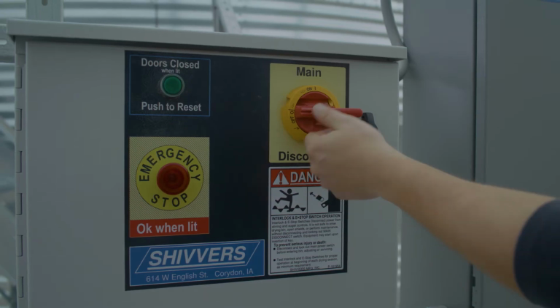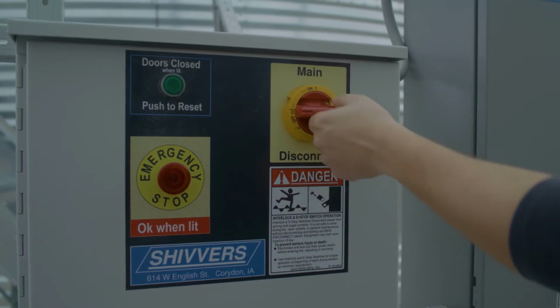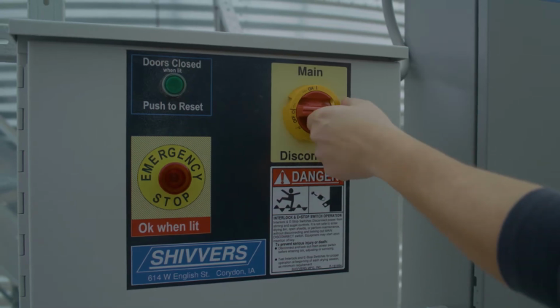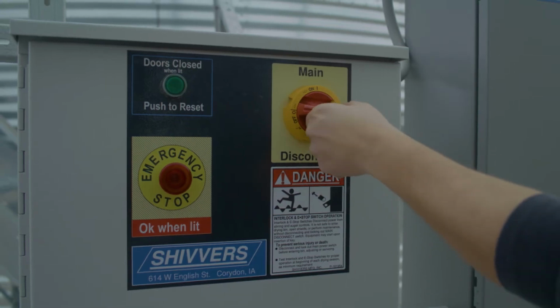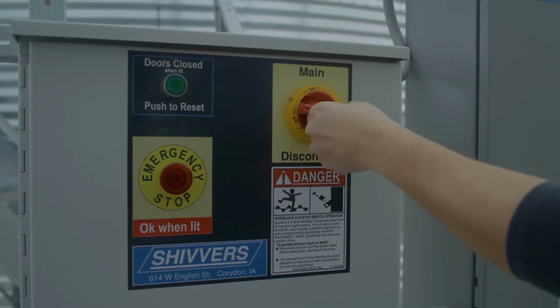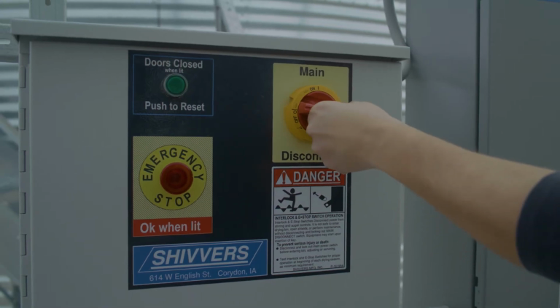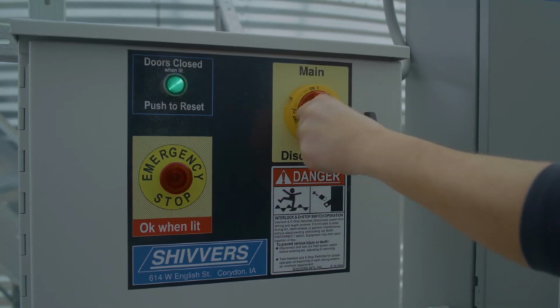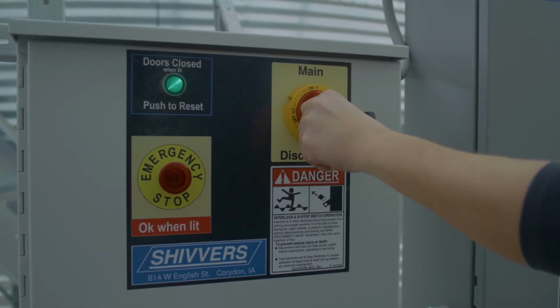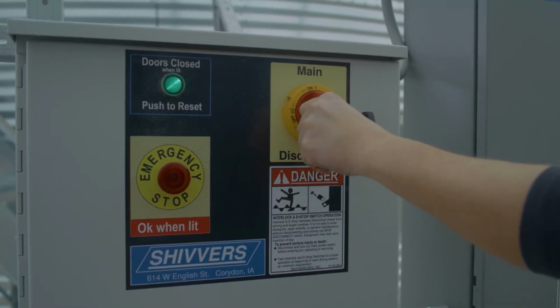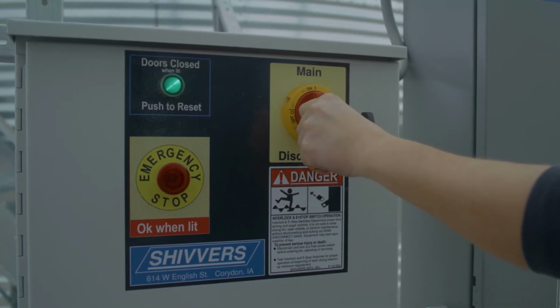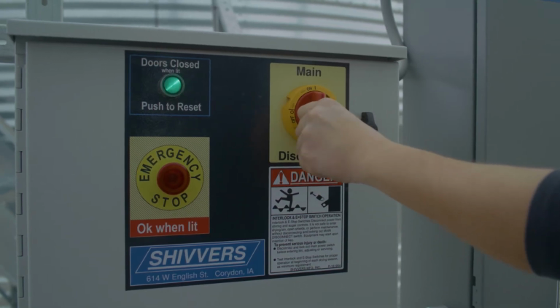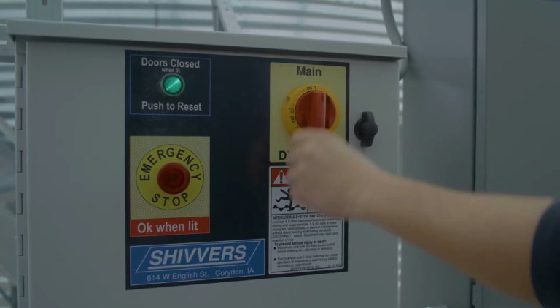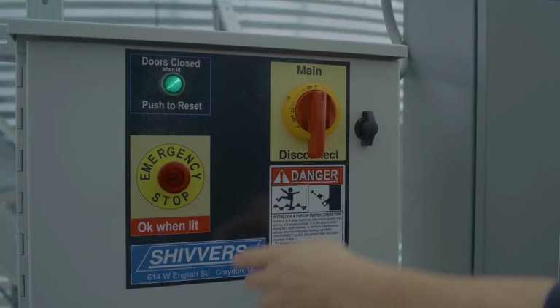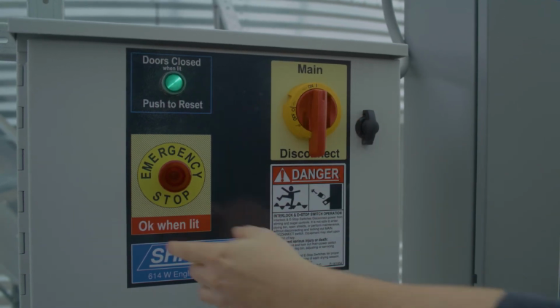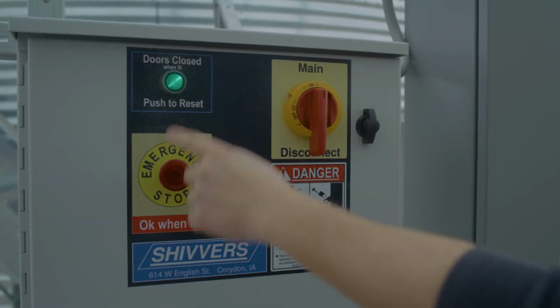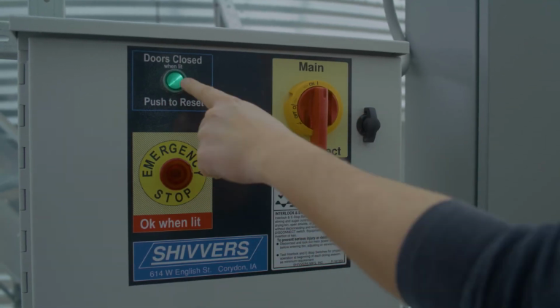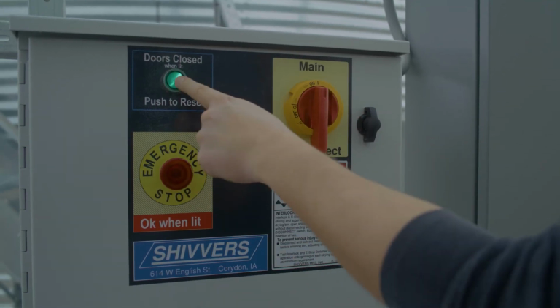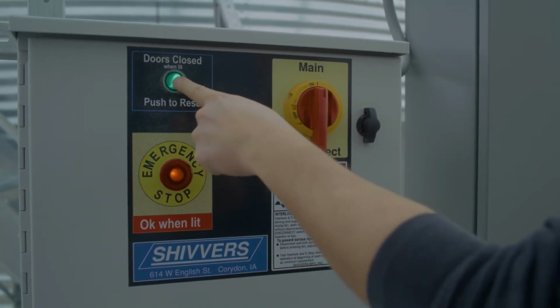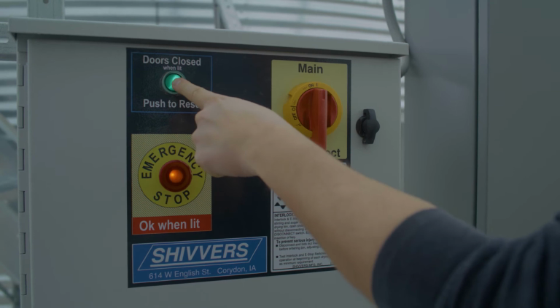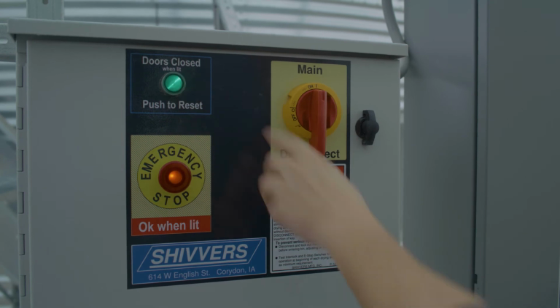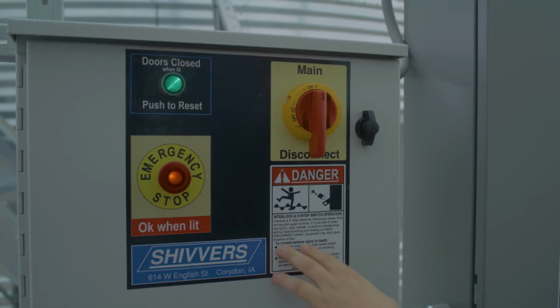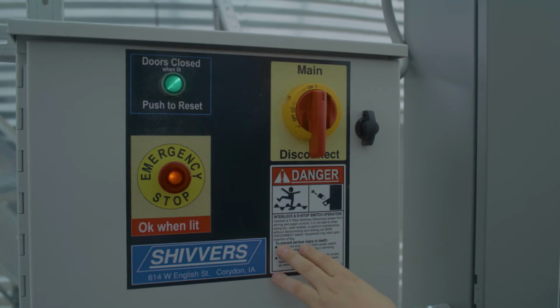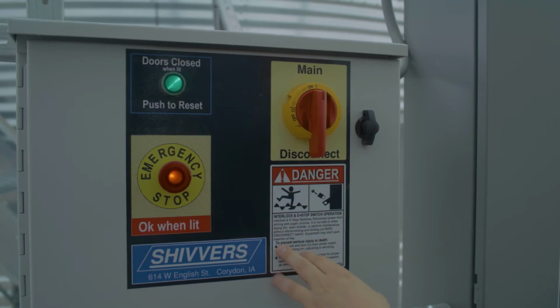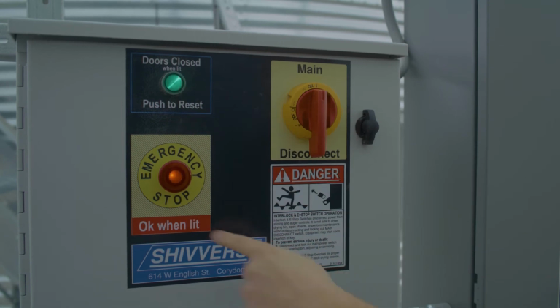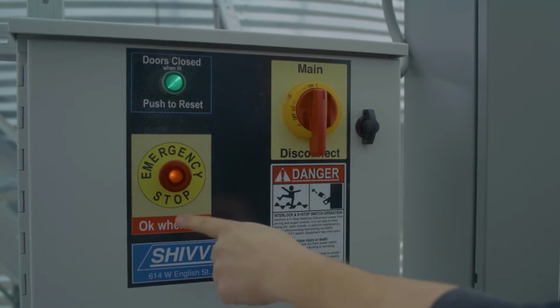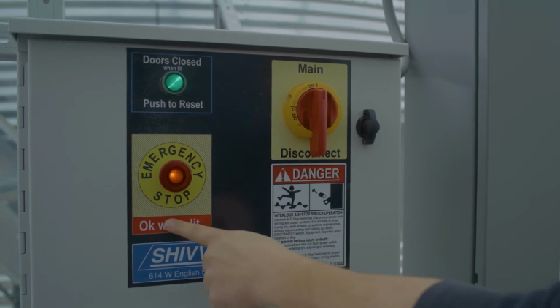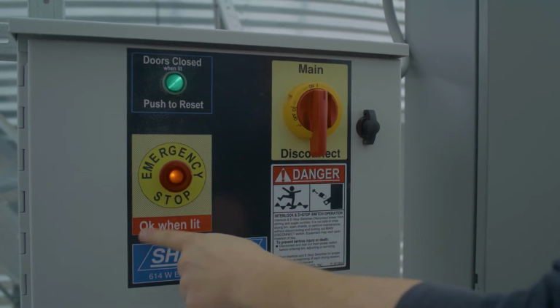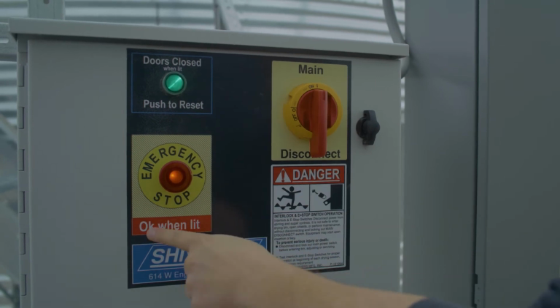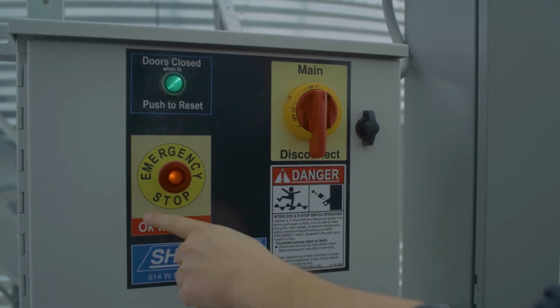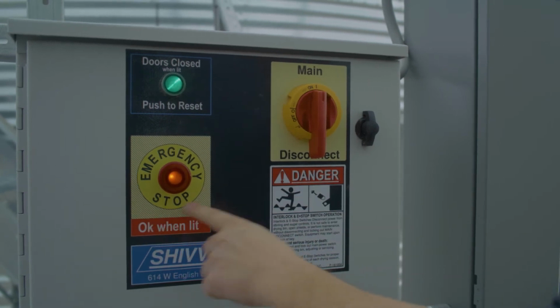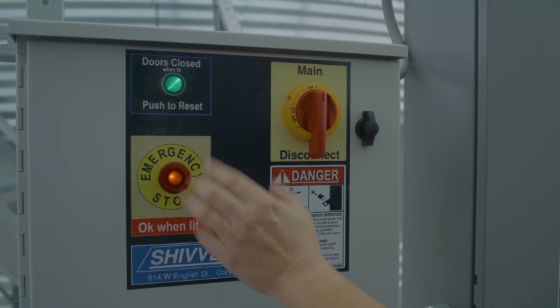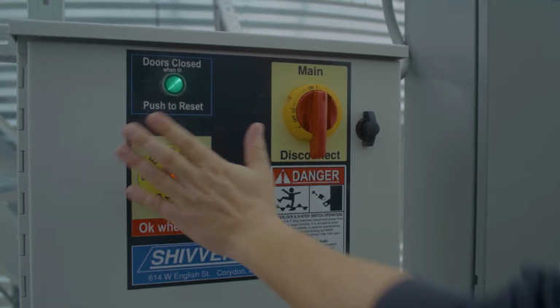To power the control panel, turn the switch to on and then push the reset button. In case of an emergency, push the emergency stop button.